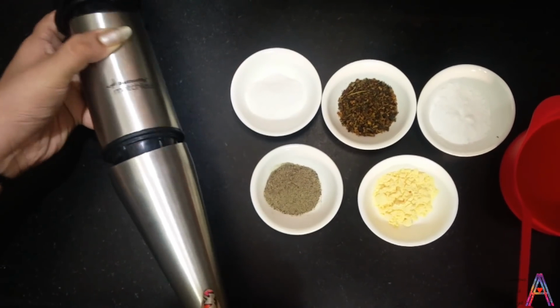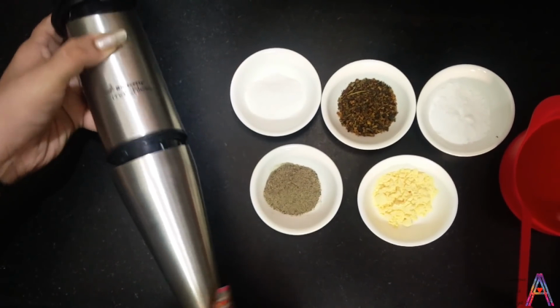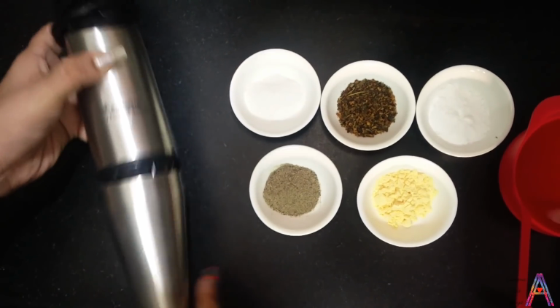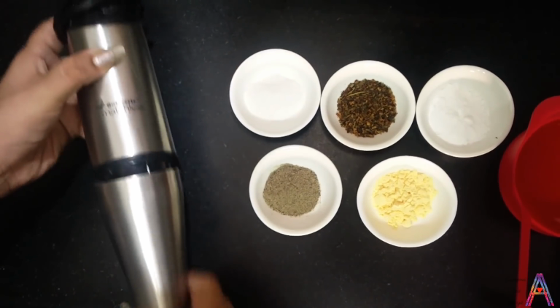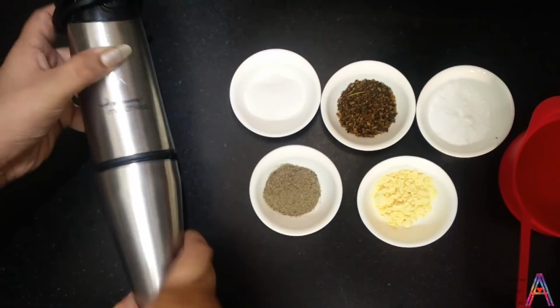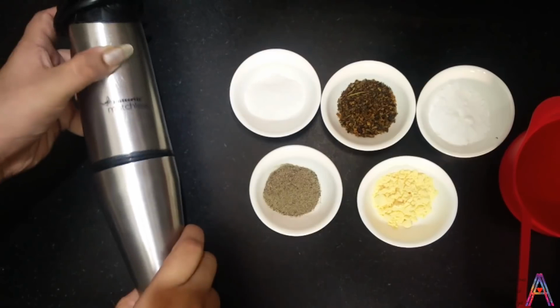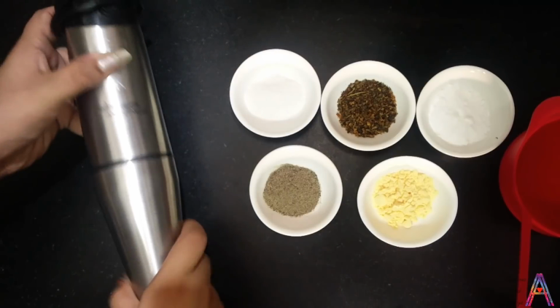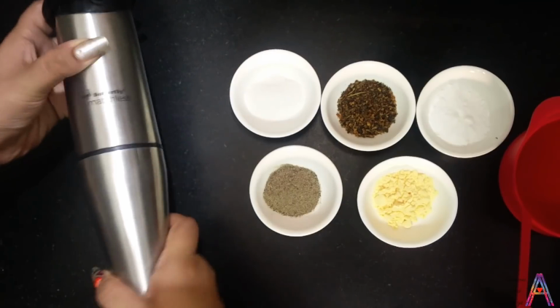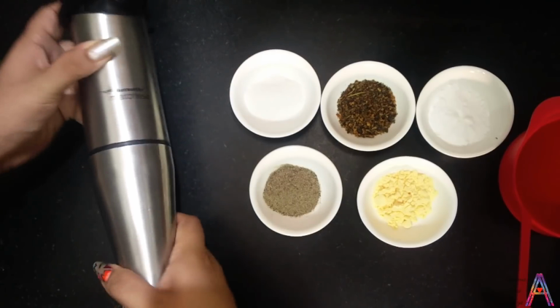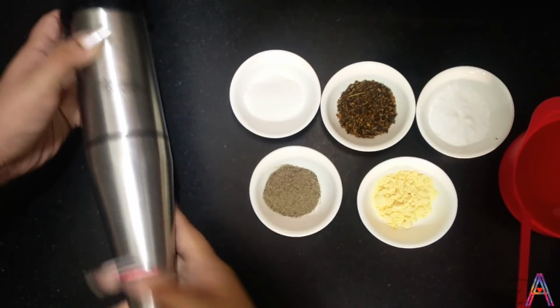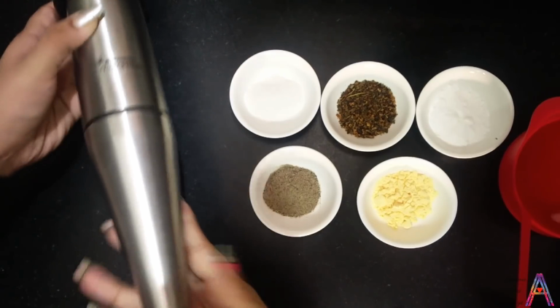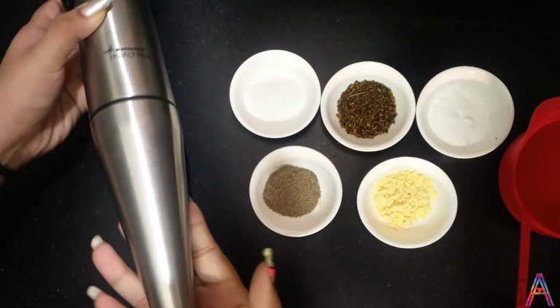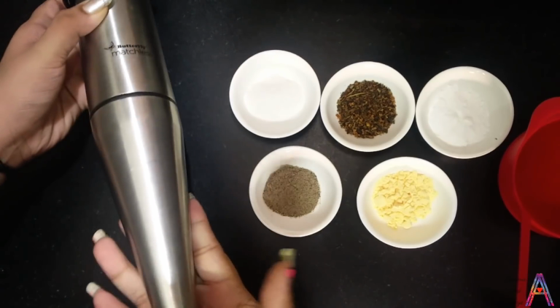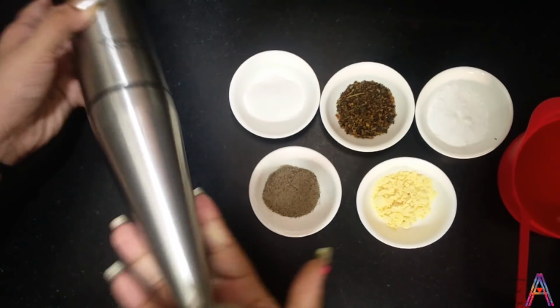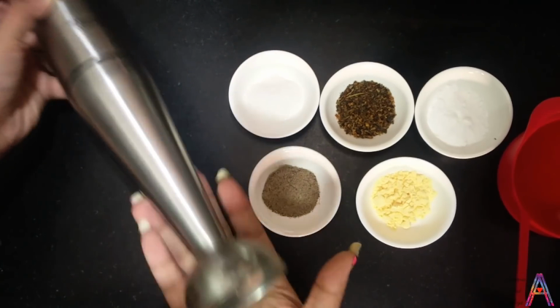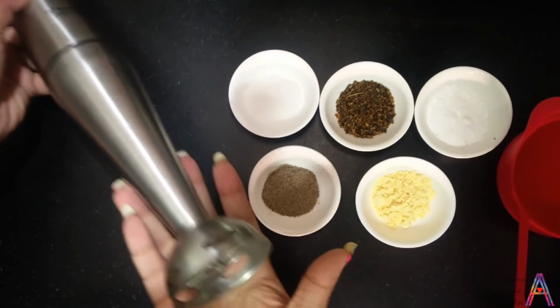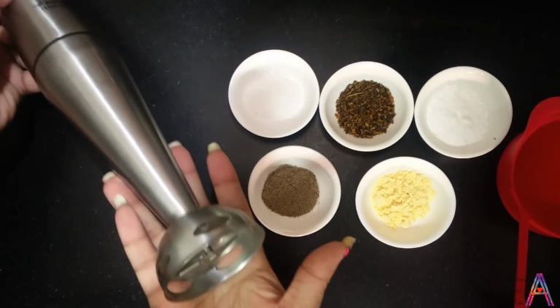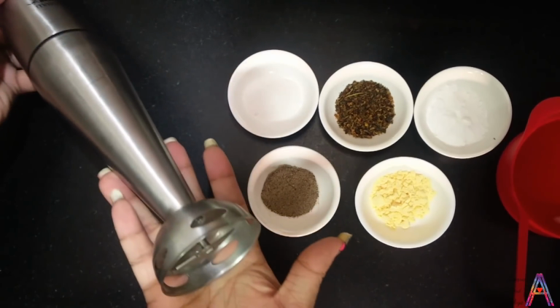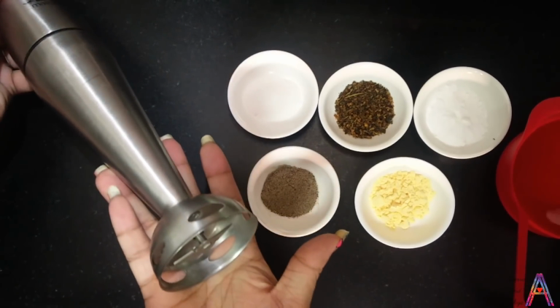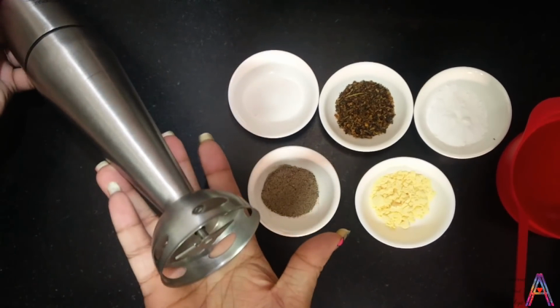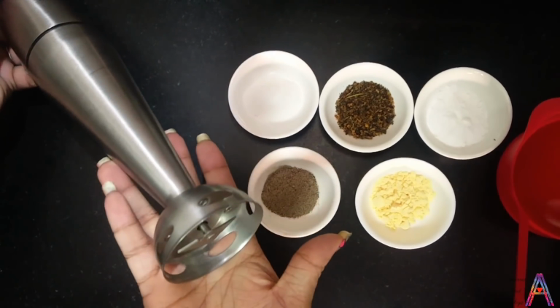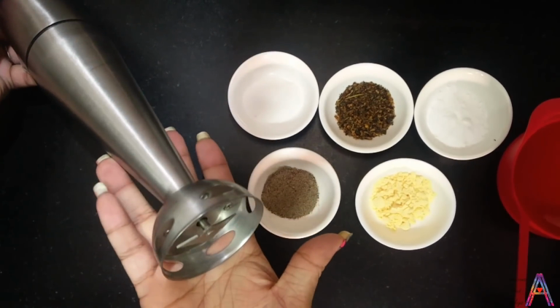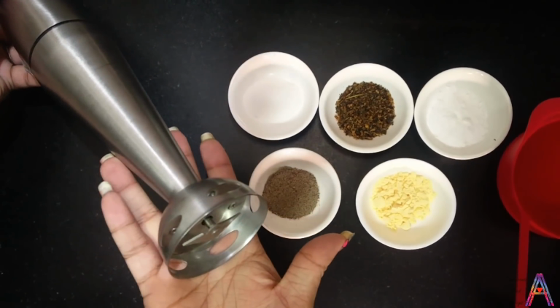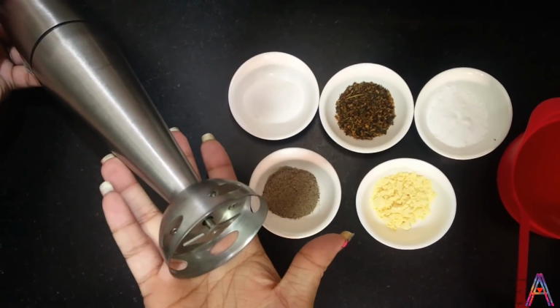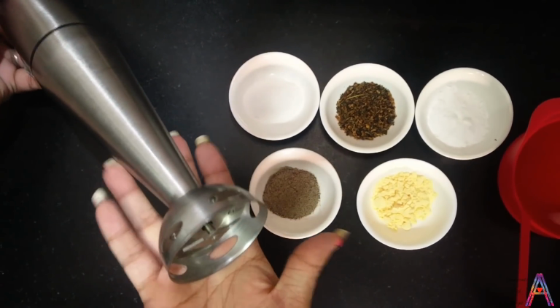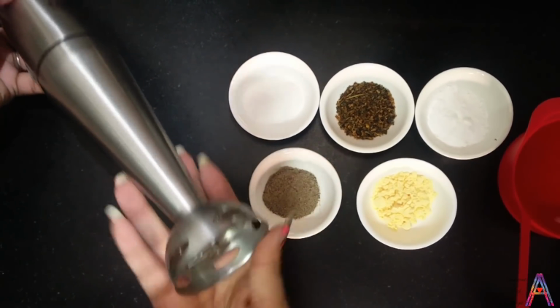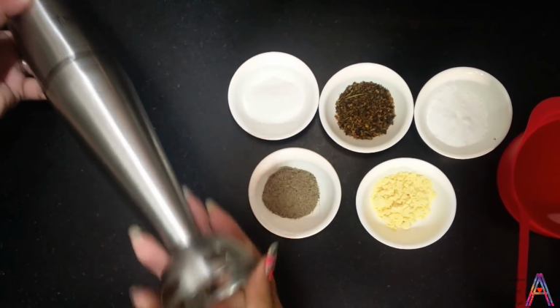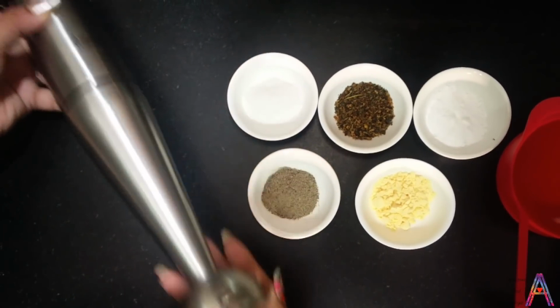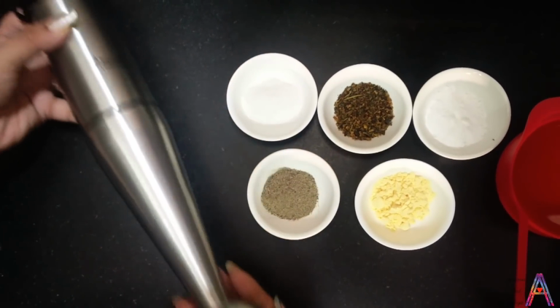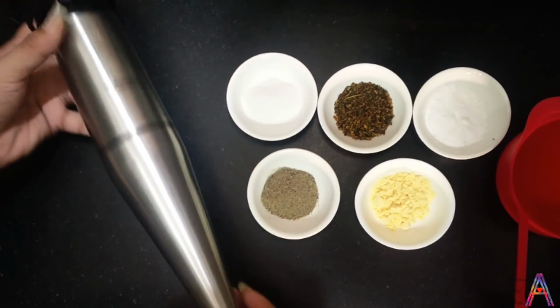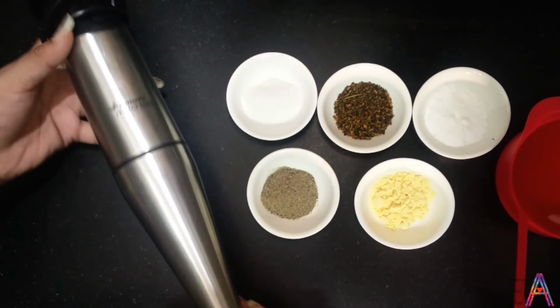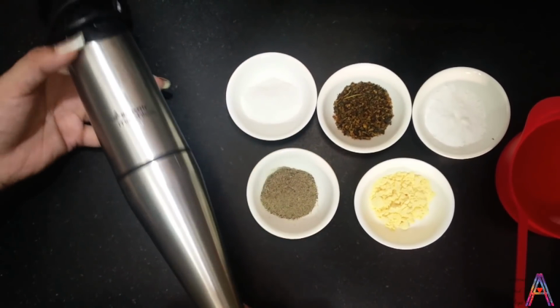With all these ingredients, take a blender. If you don't have a blender, you can whisk it.